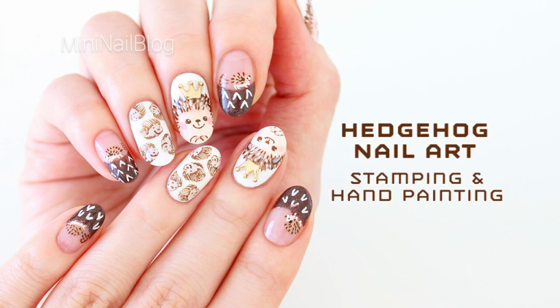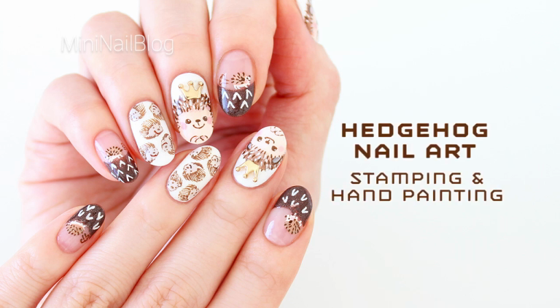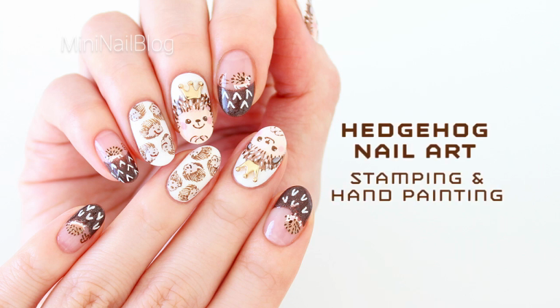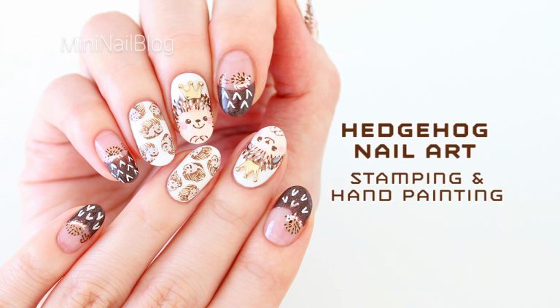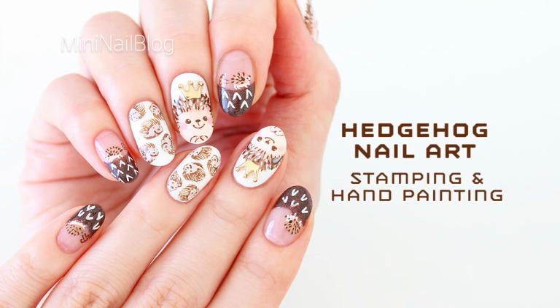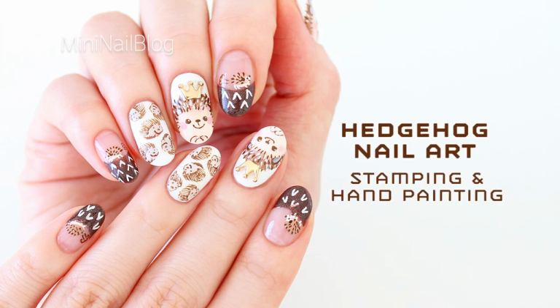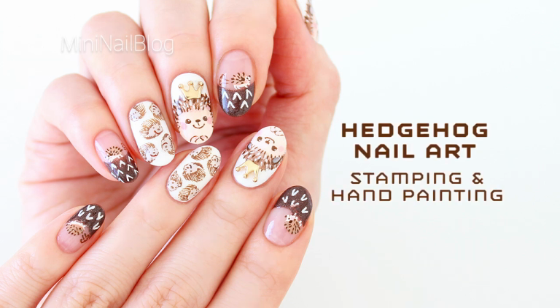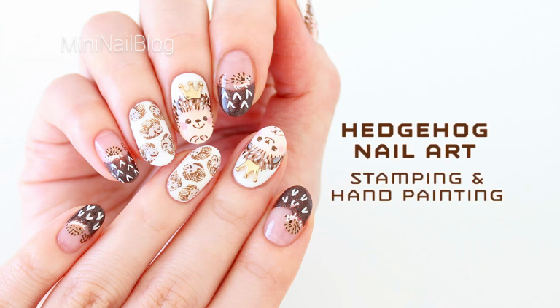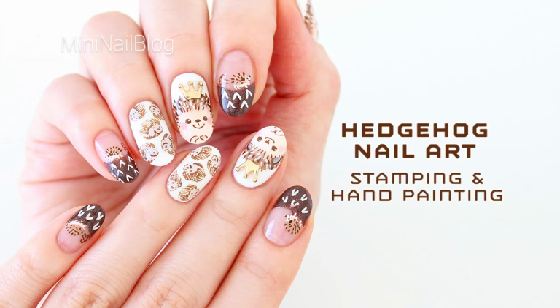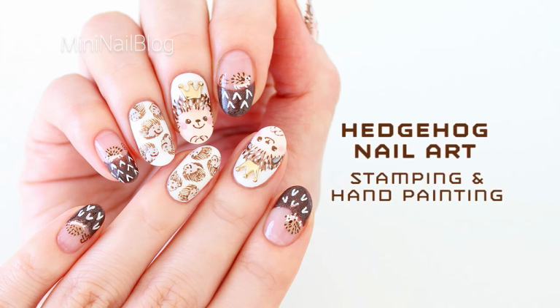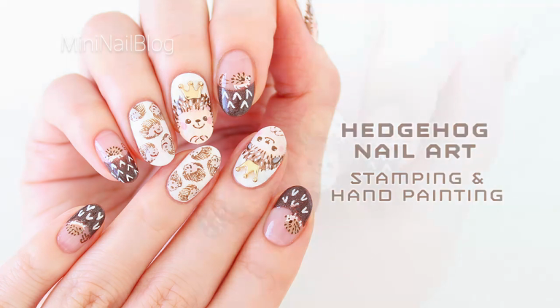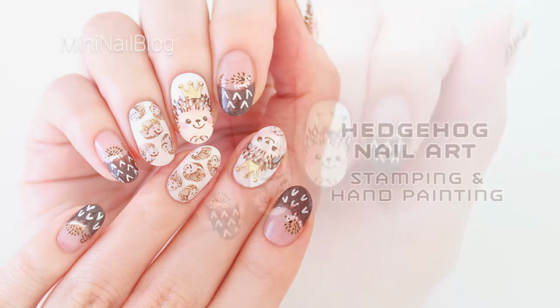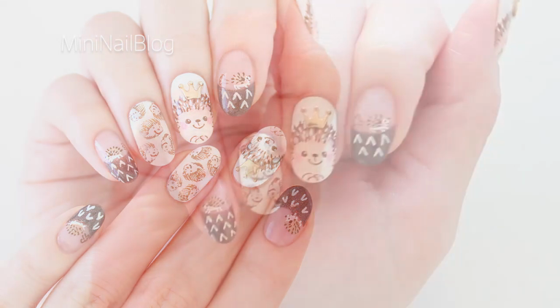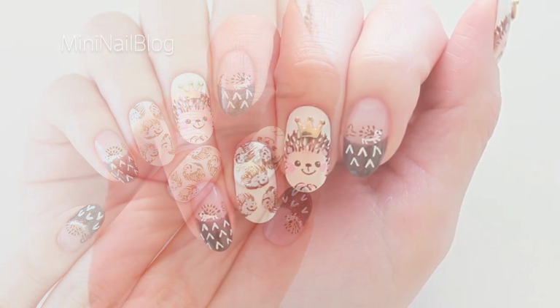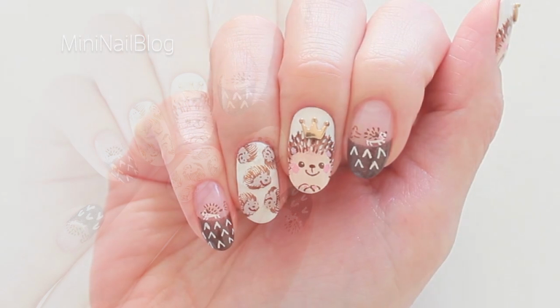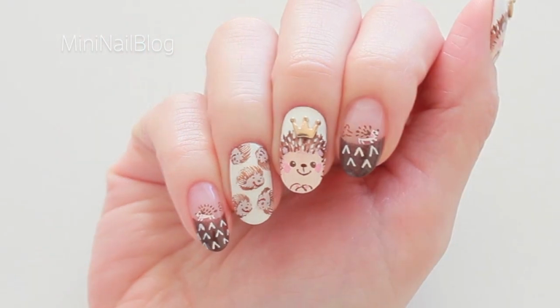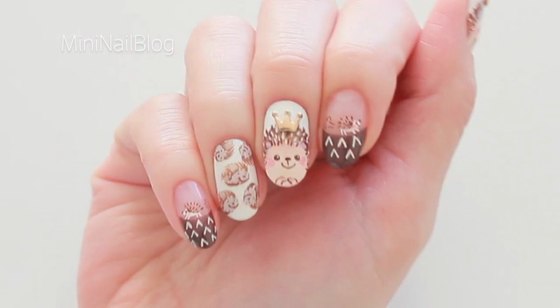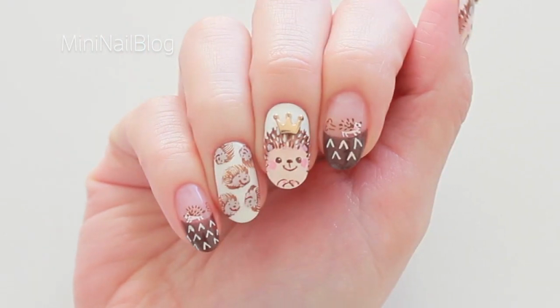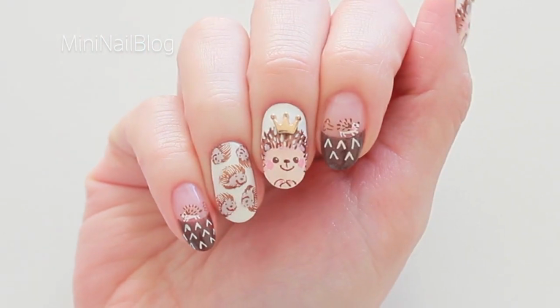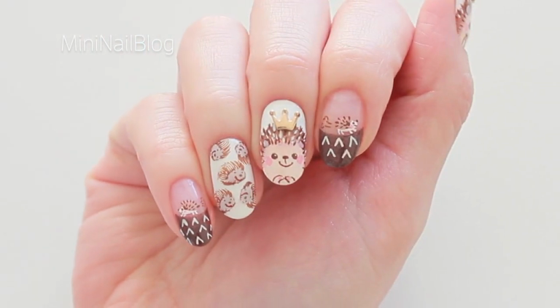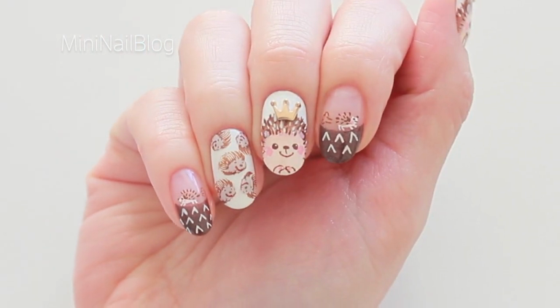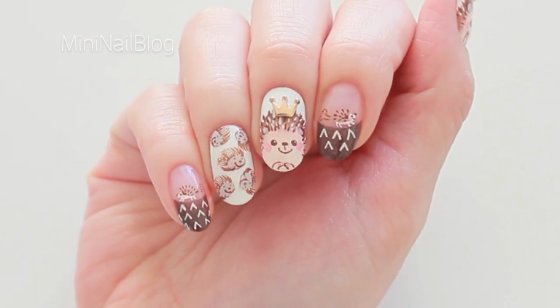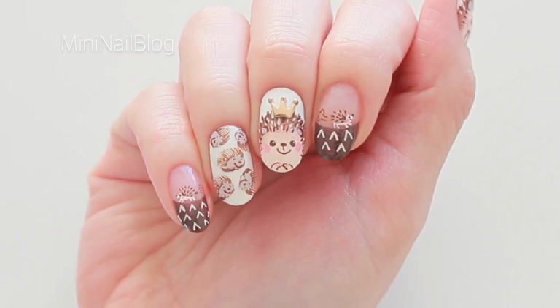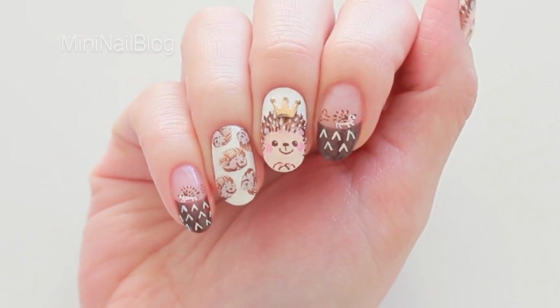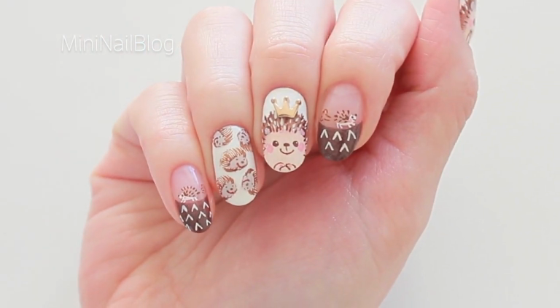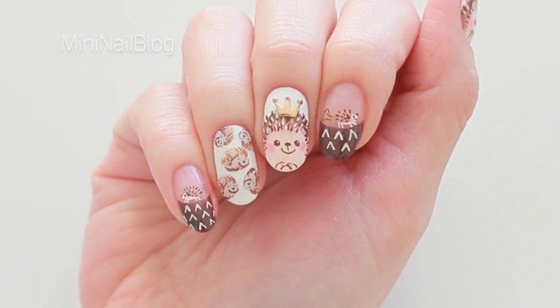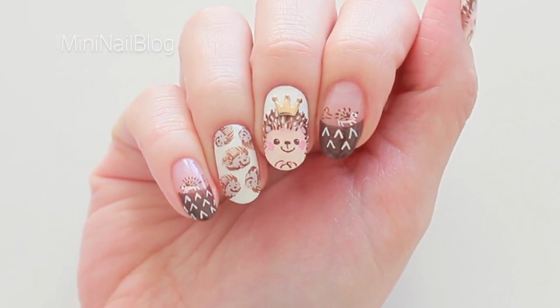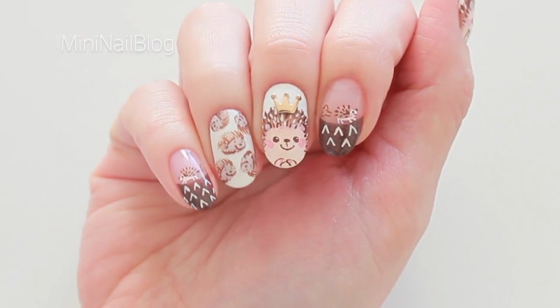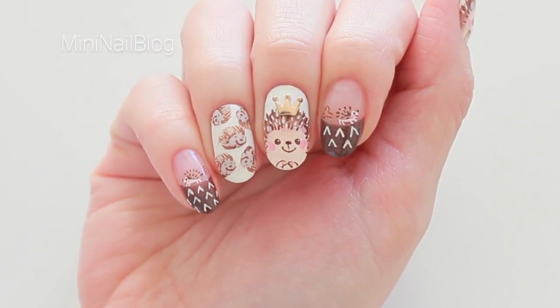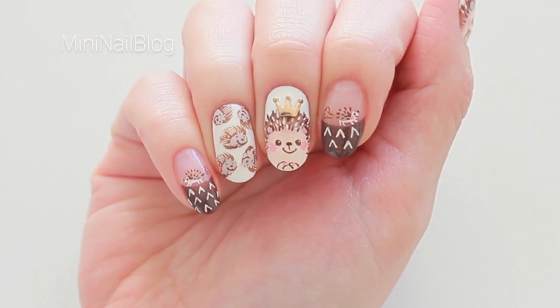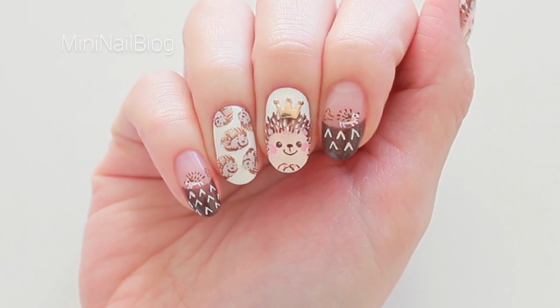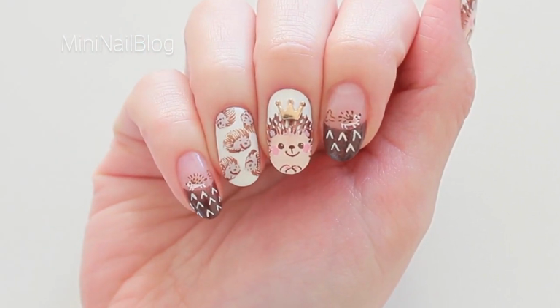Hello! Today in this video, I'm going to show you how I created this Hedgehog nail-up.